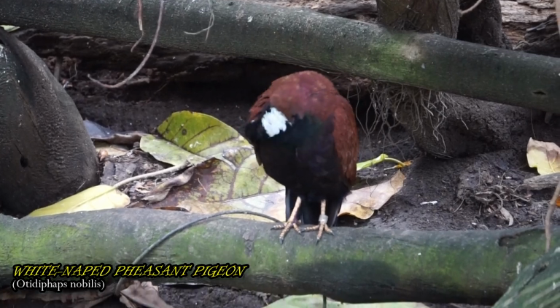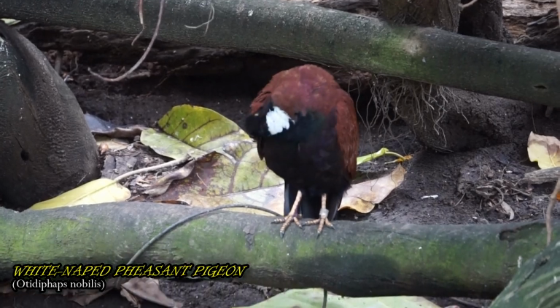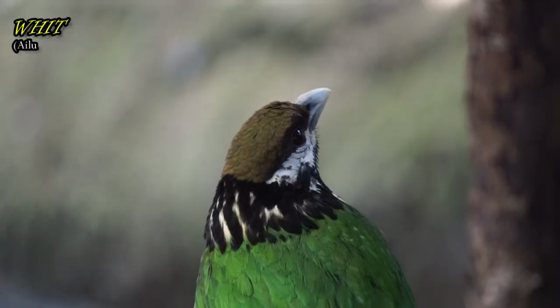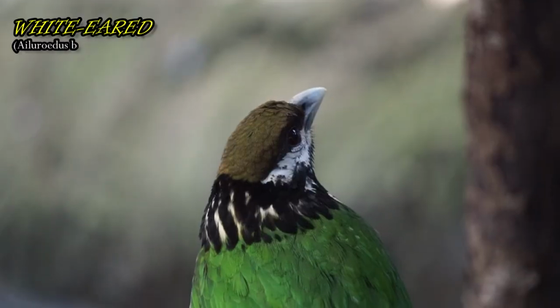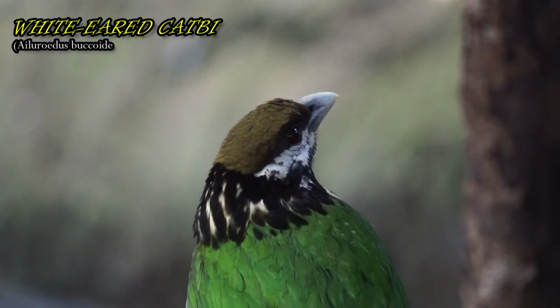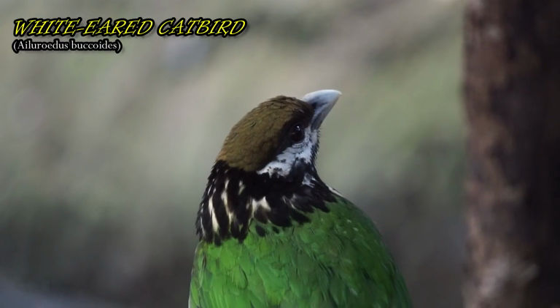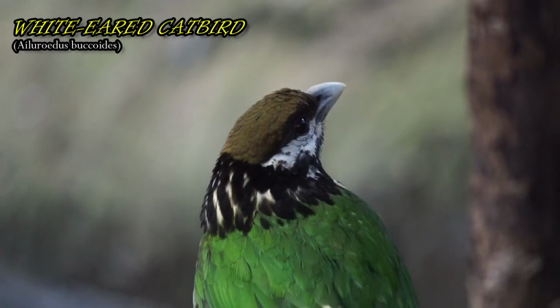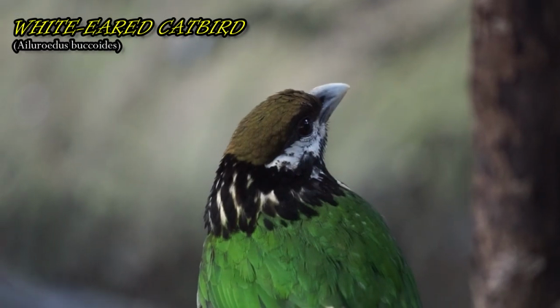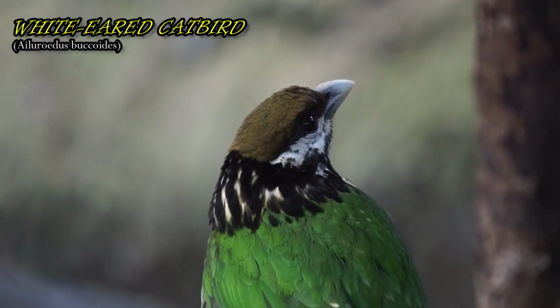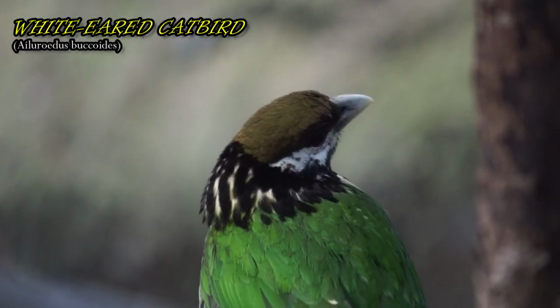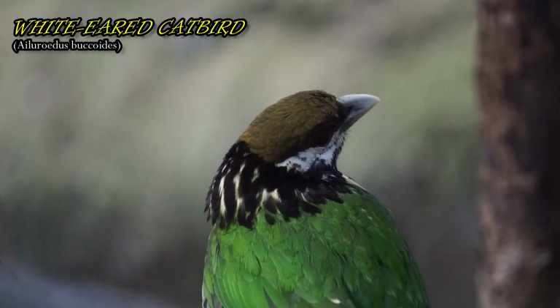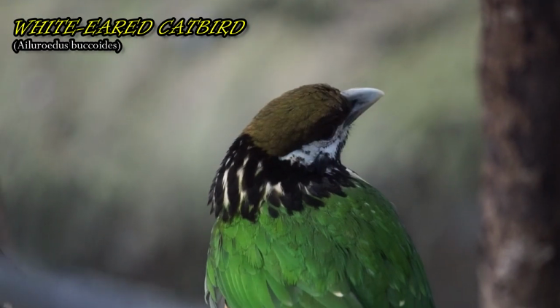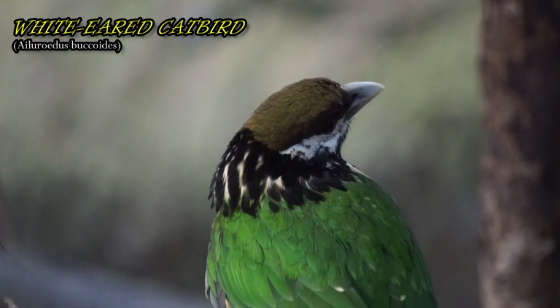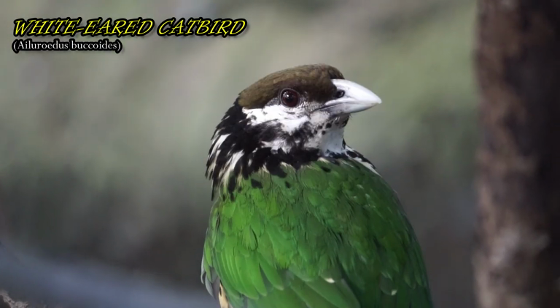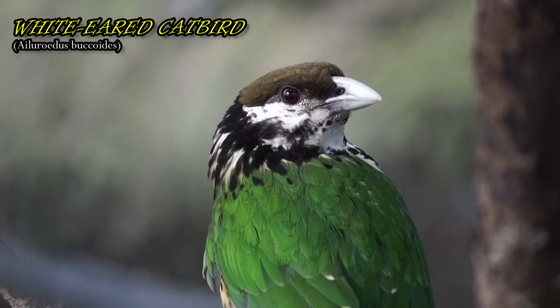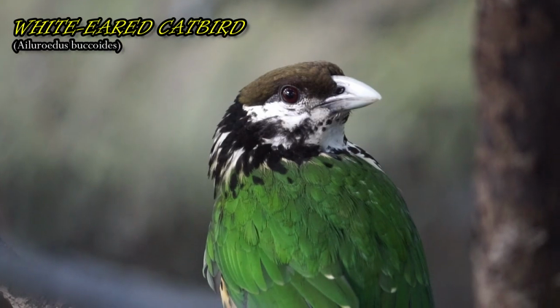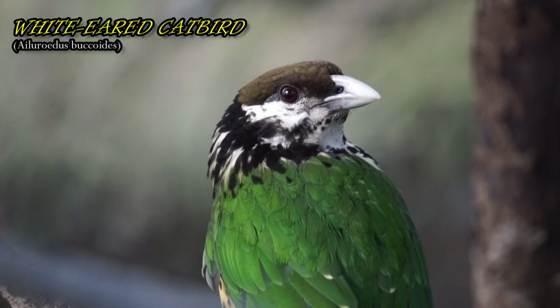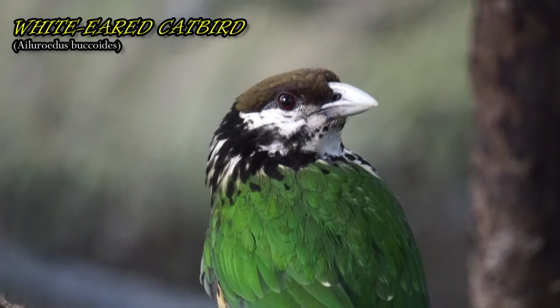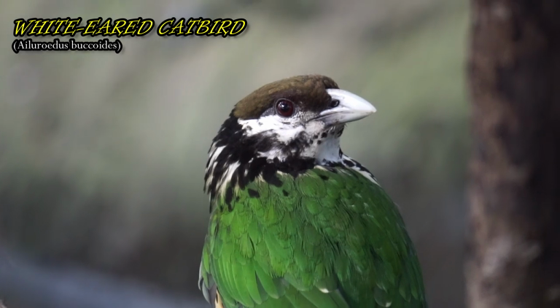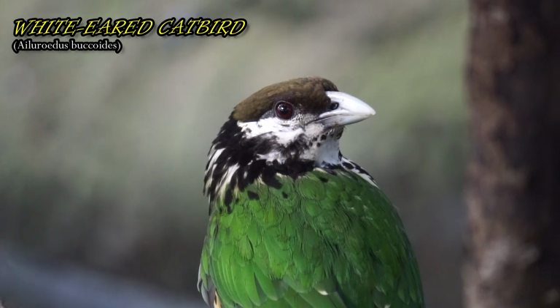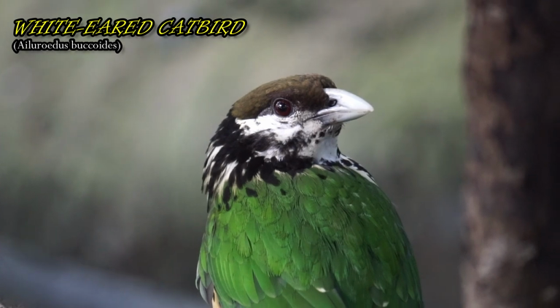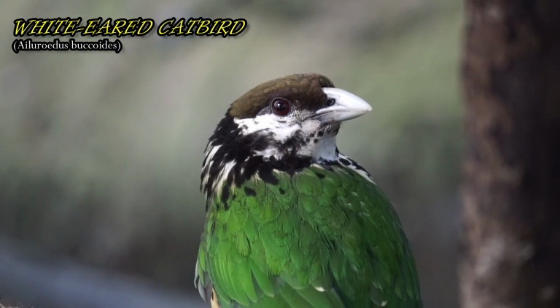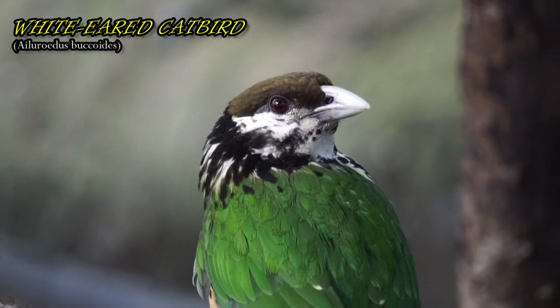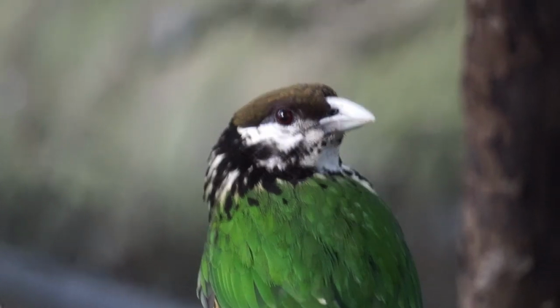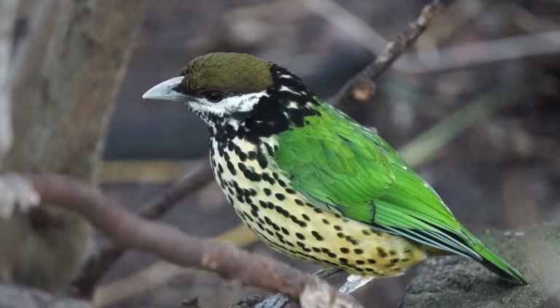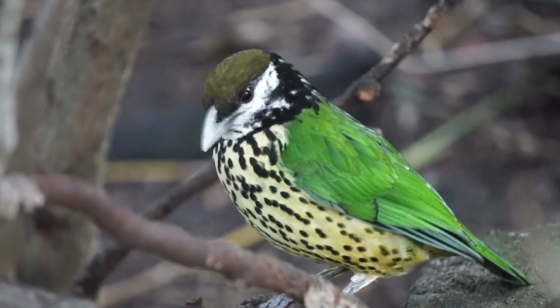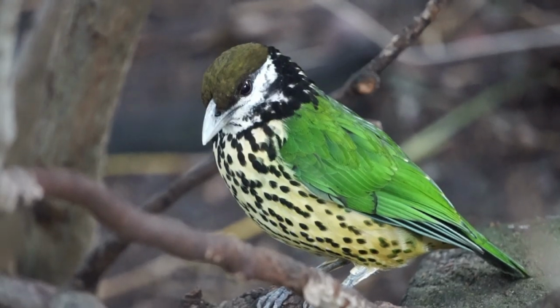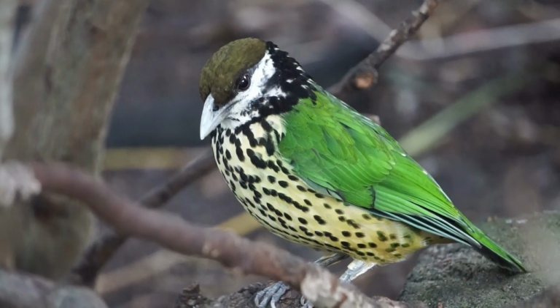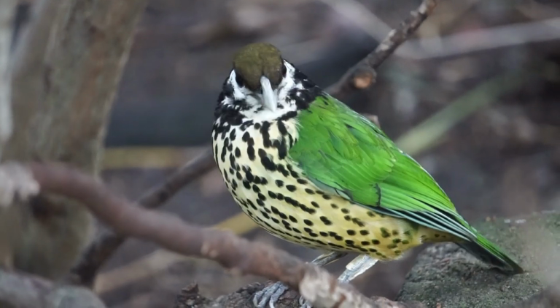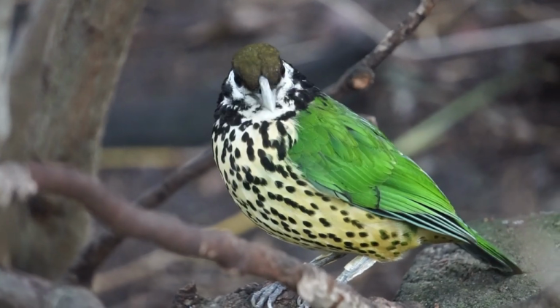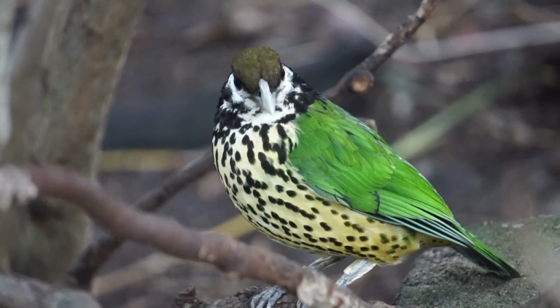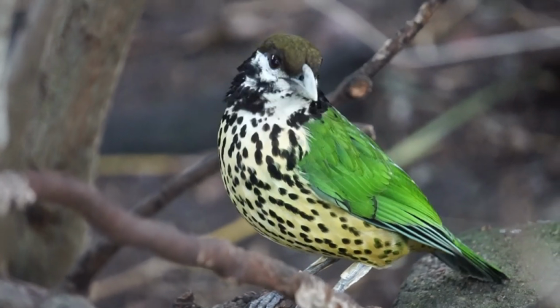This bird inhabits subtropical or tropical dry forest and moist lowland forest of New Guinea.